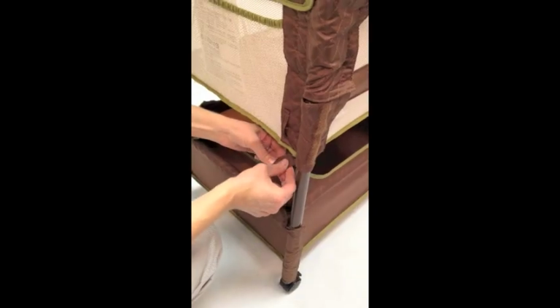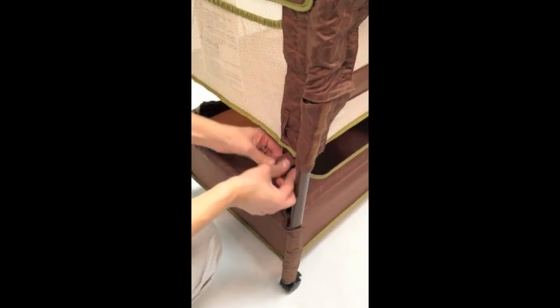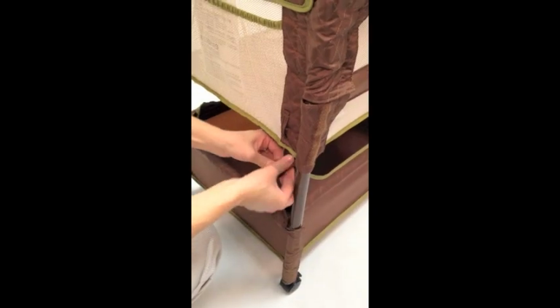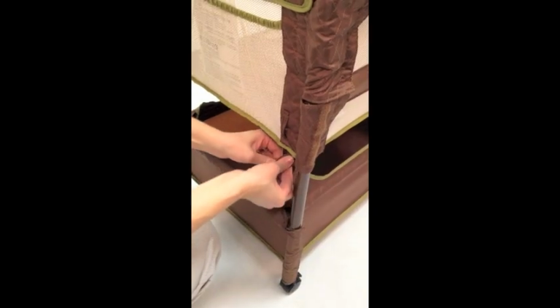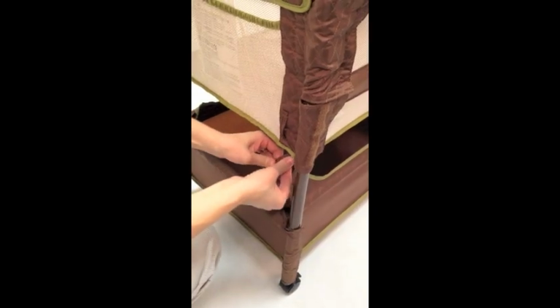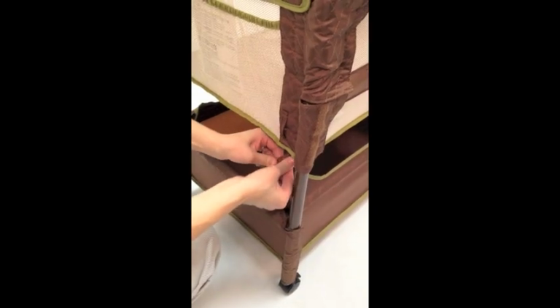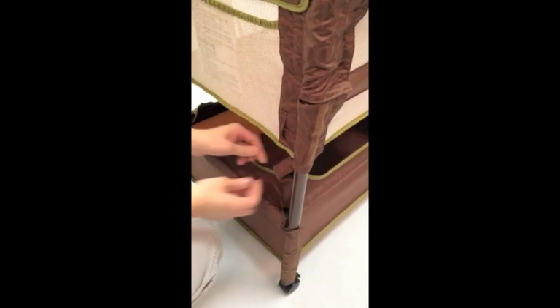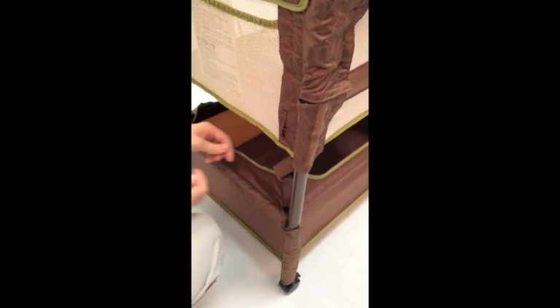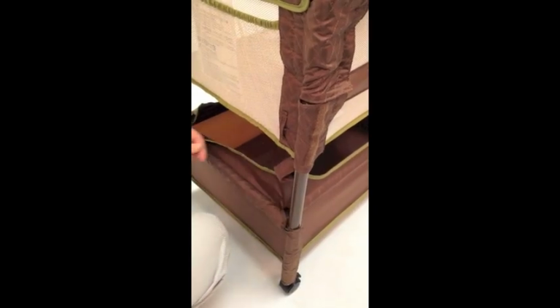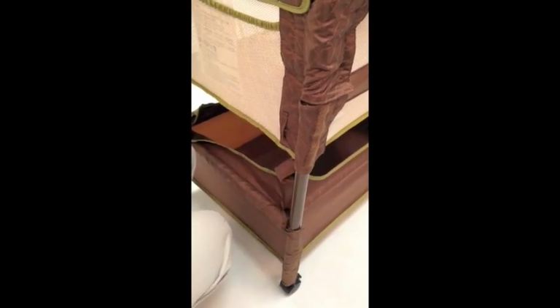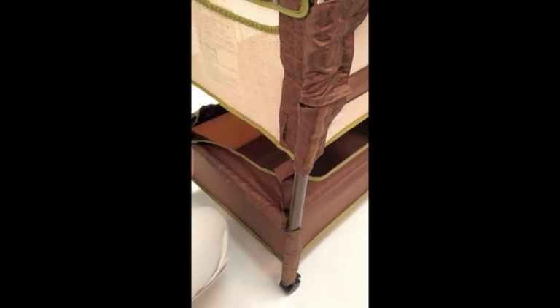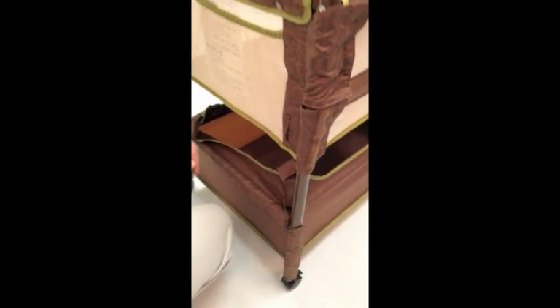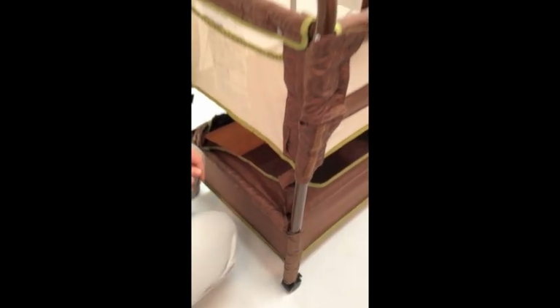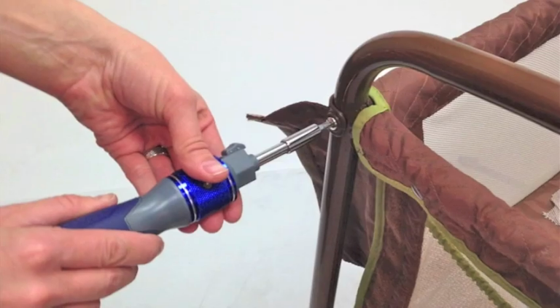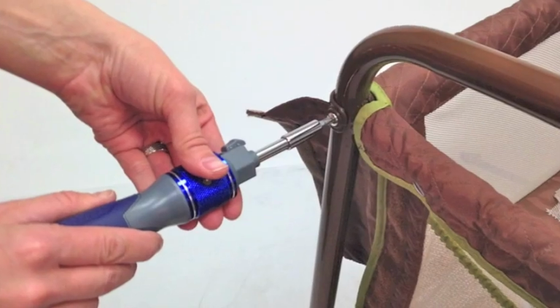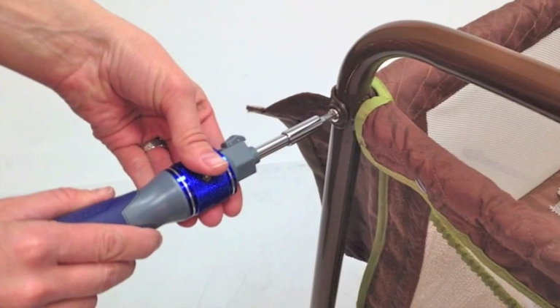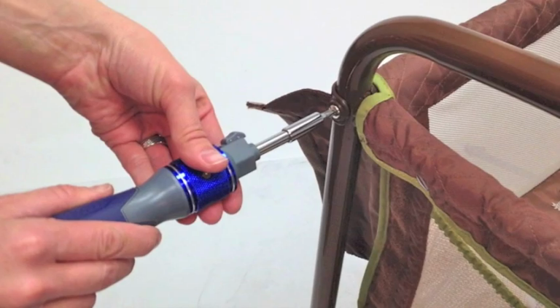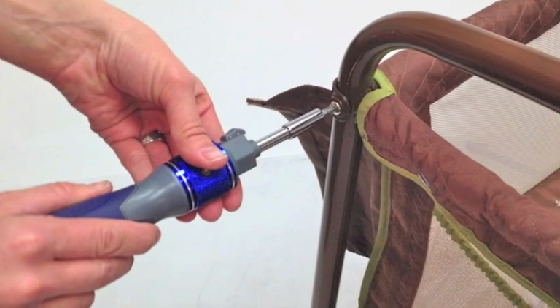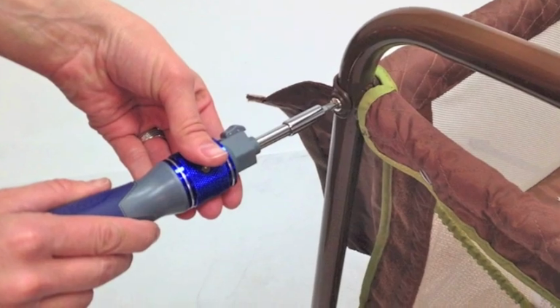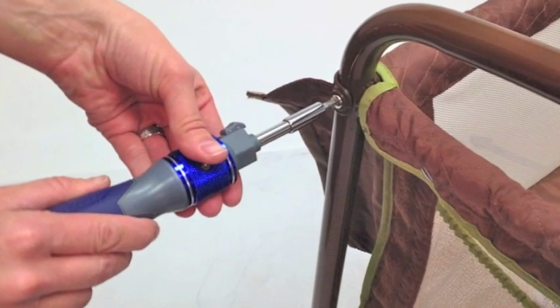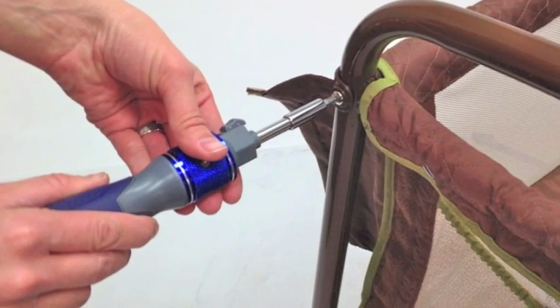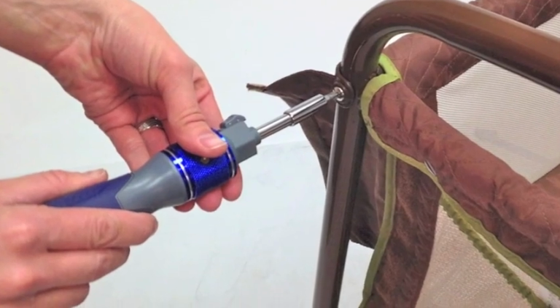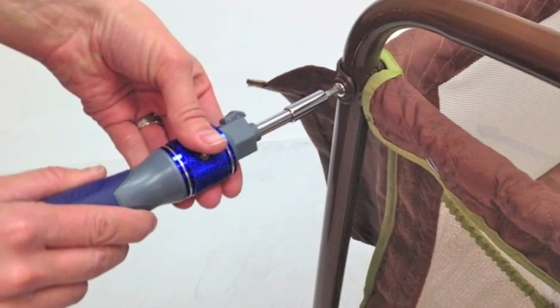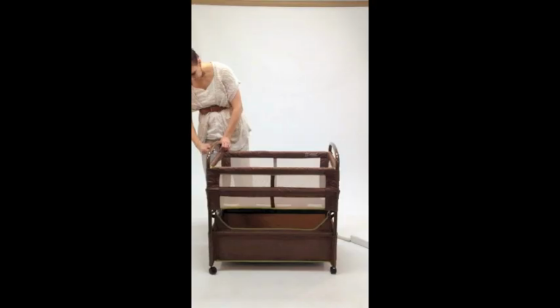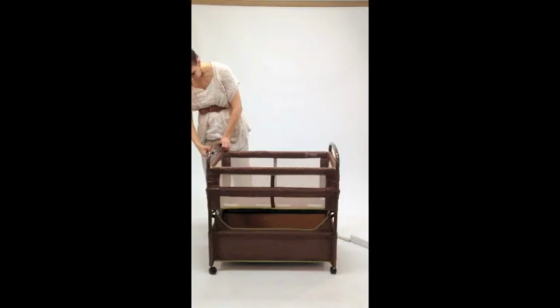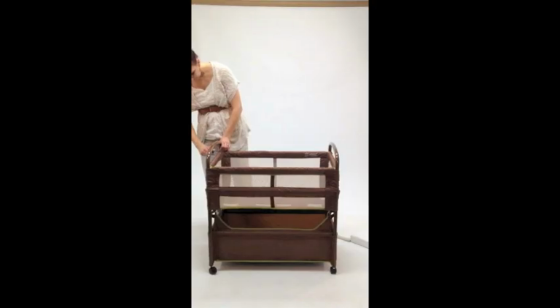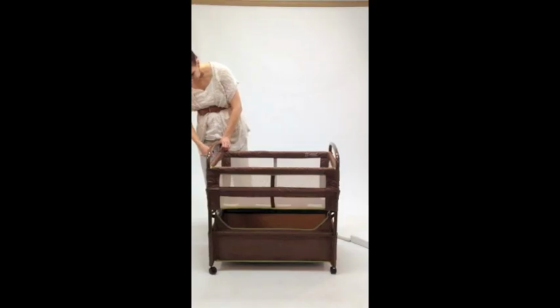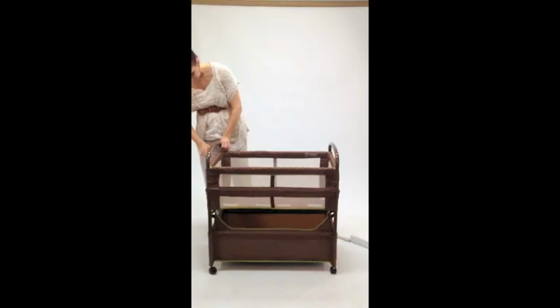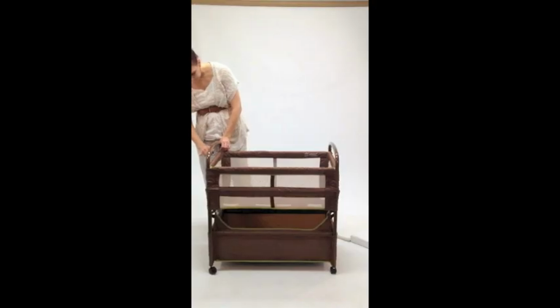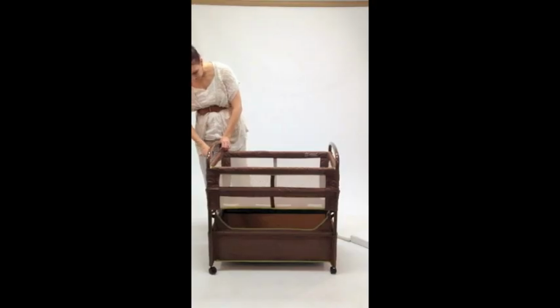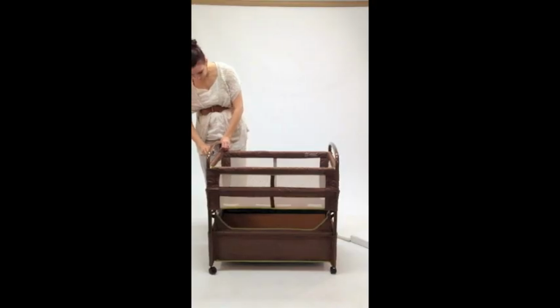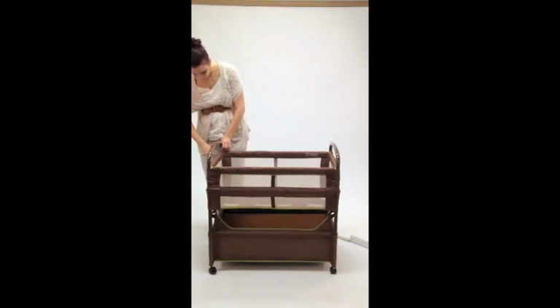Attach the storage basket to the bottom of the sleeping nest. At this point, use your screwdriver and go back and tighten all screws.